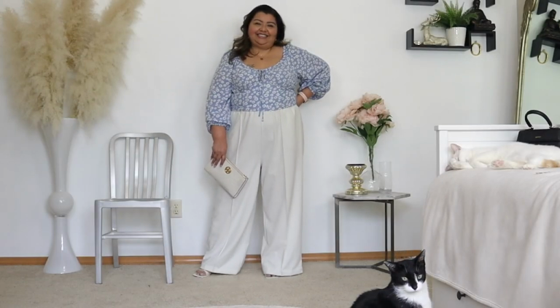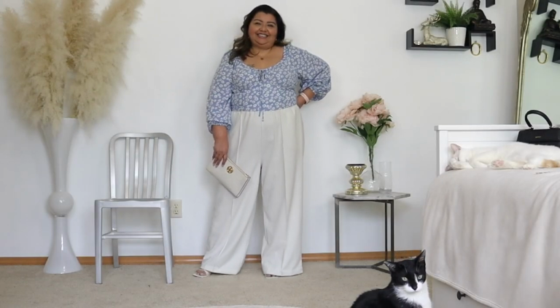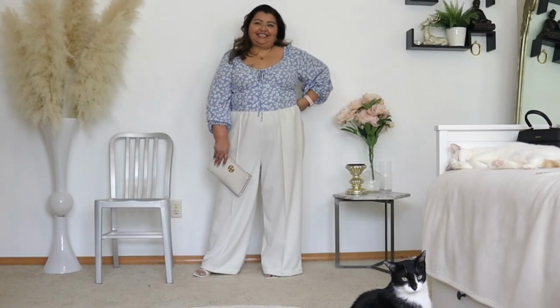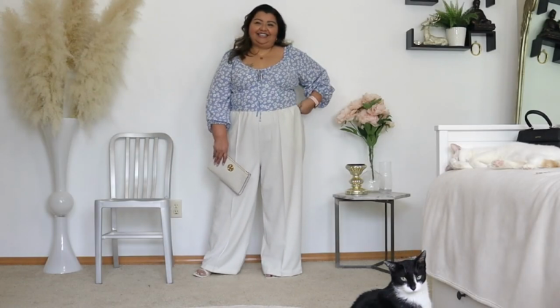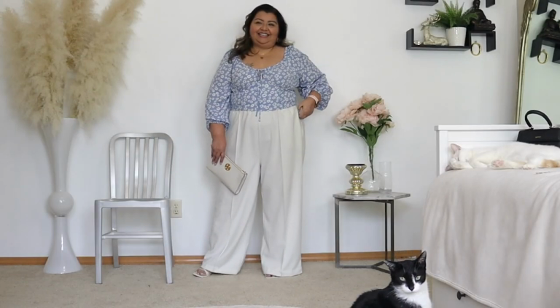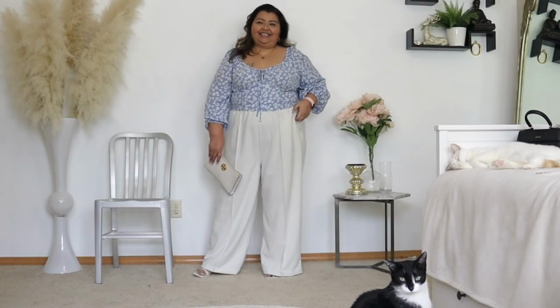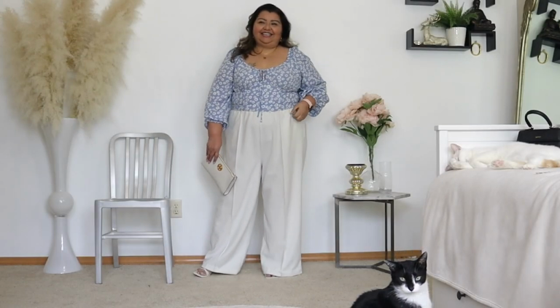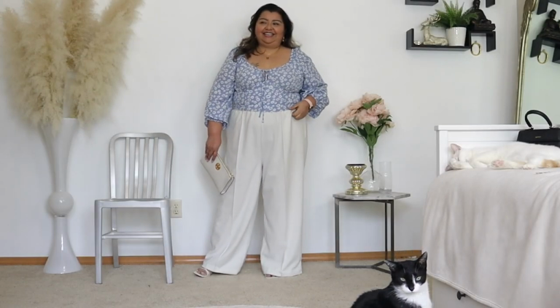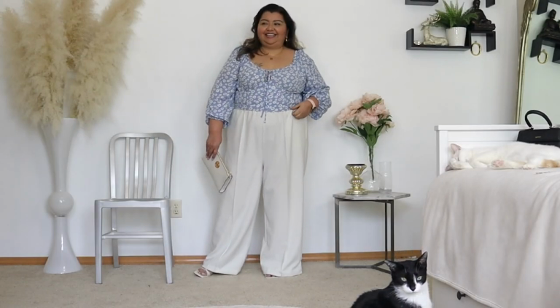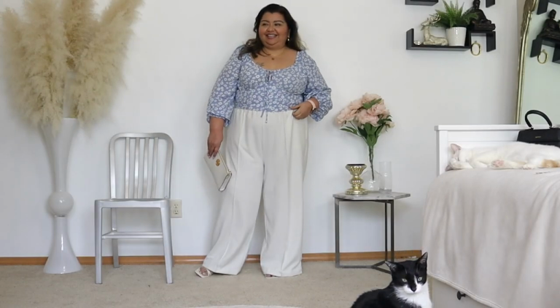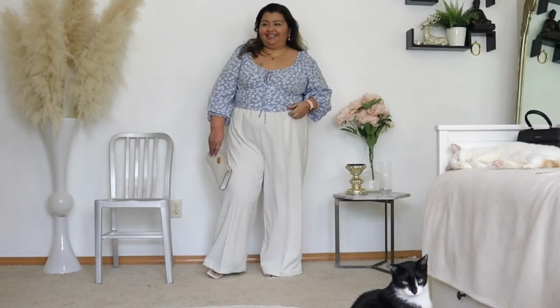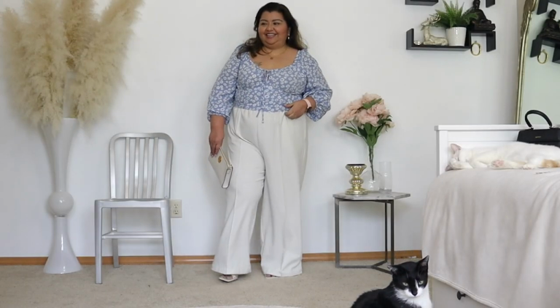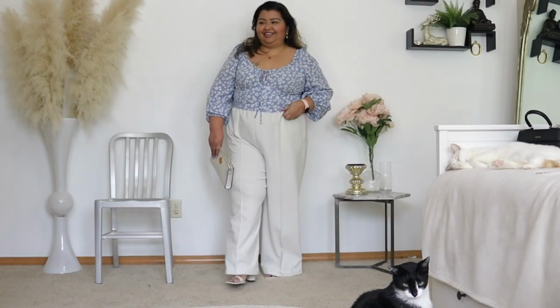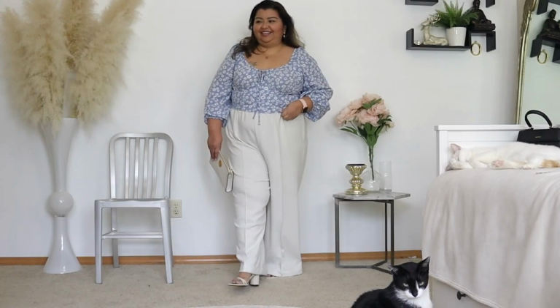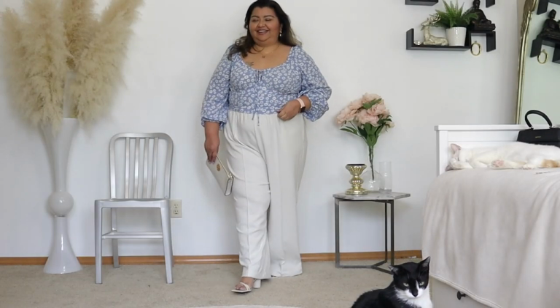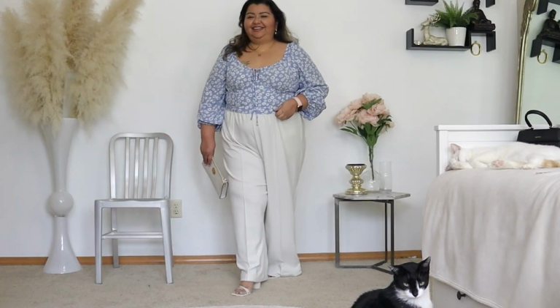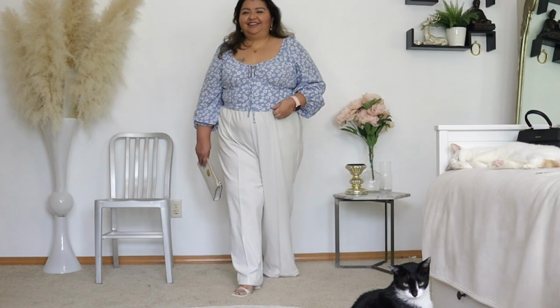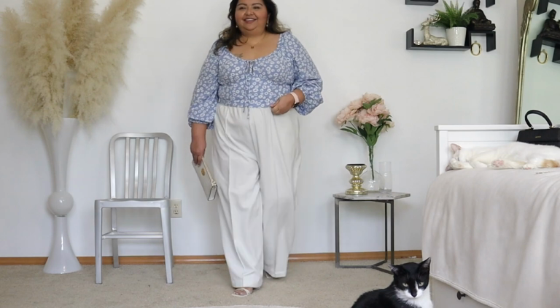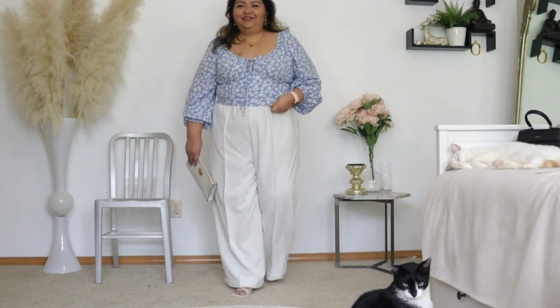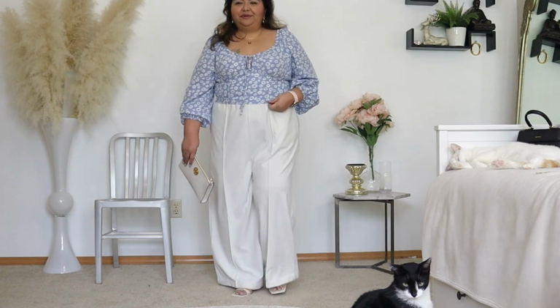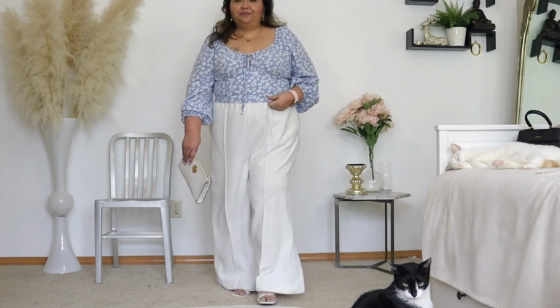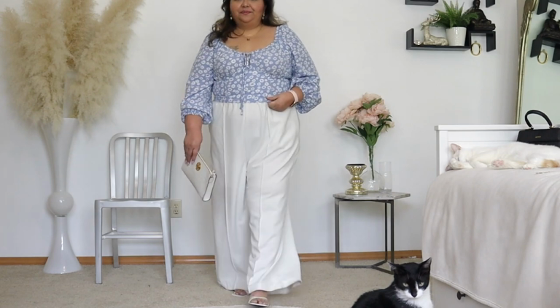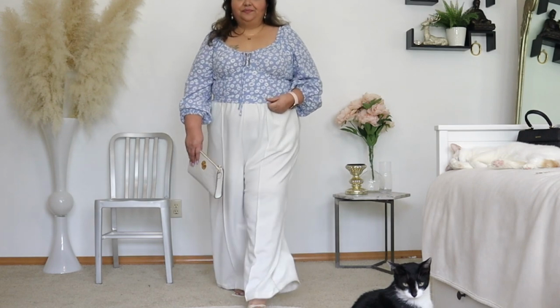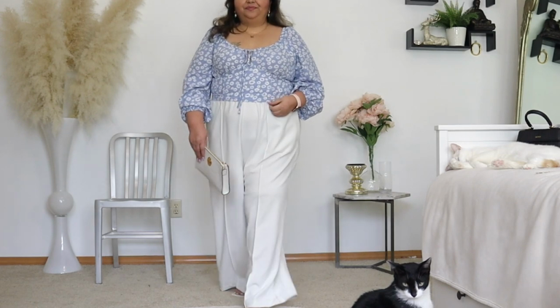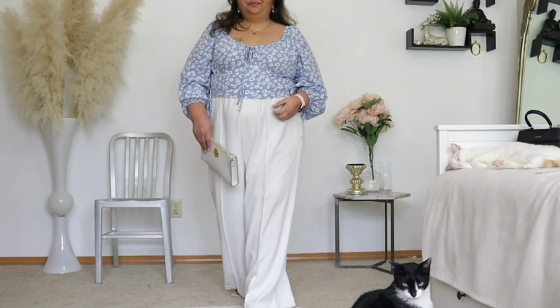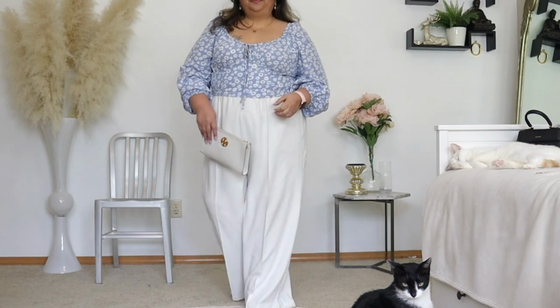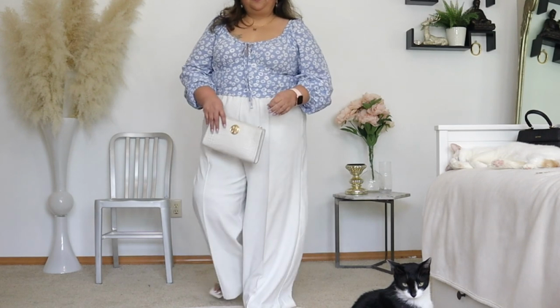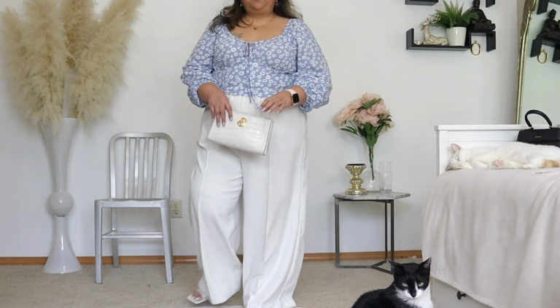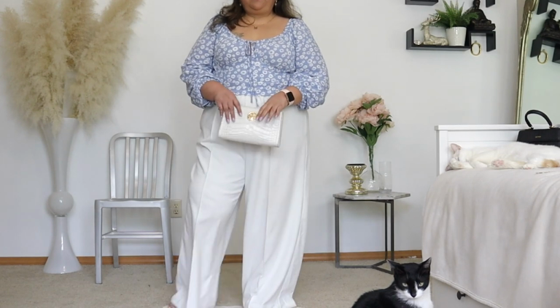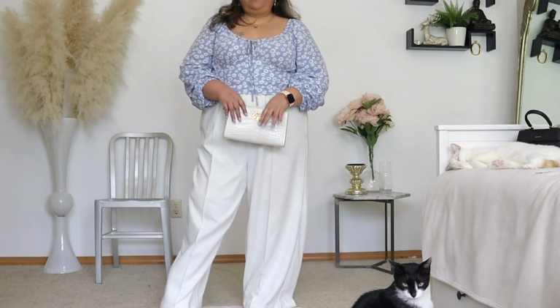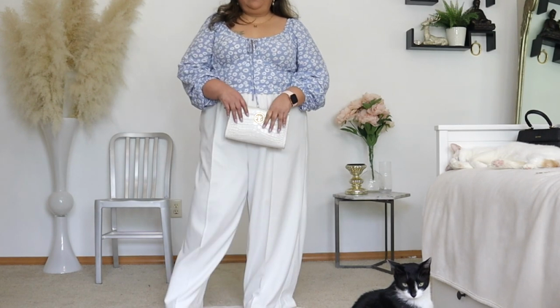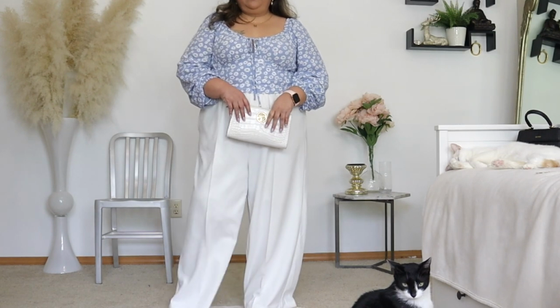This outfit screams spring to me, and I think my cat Pickles agrees.